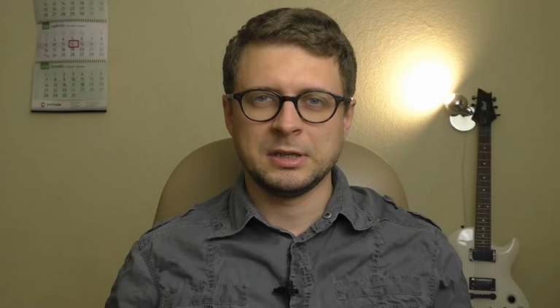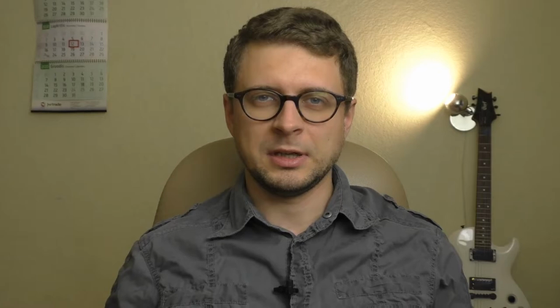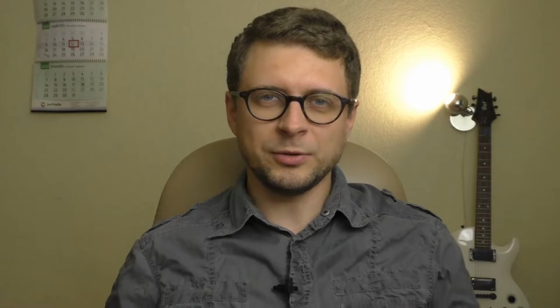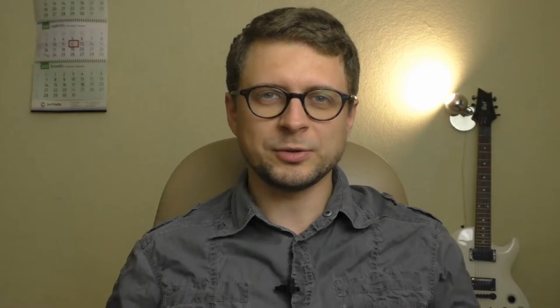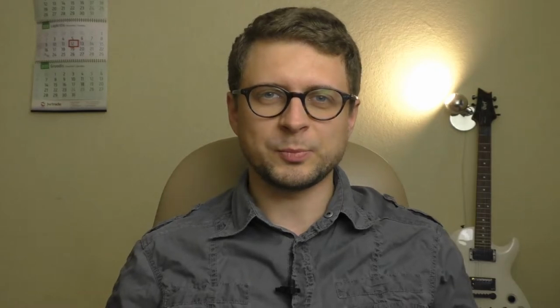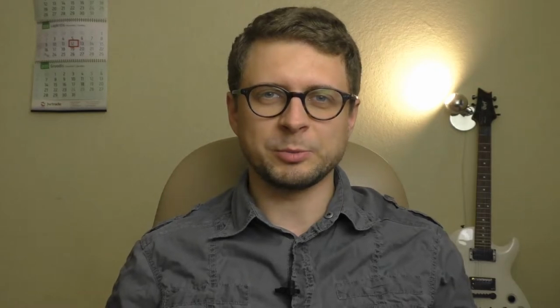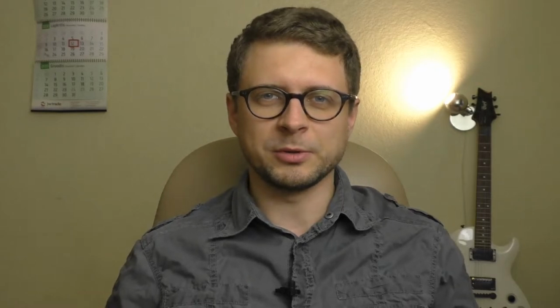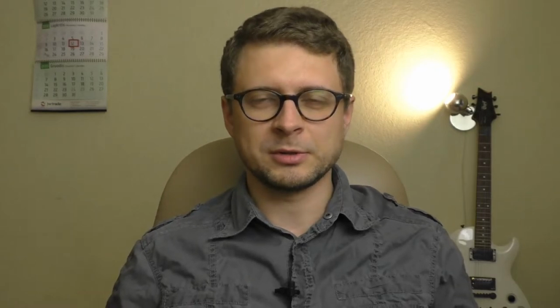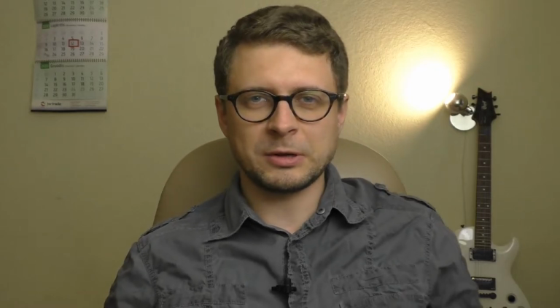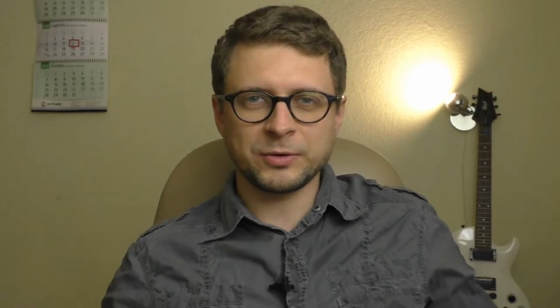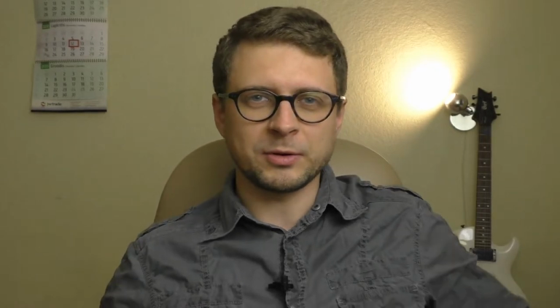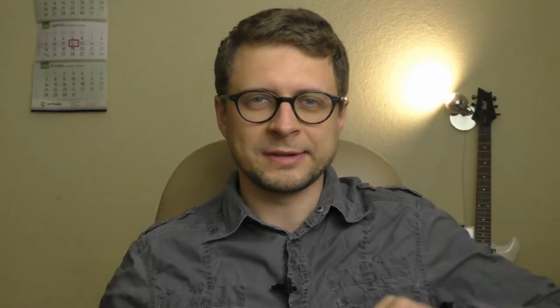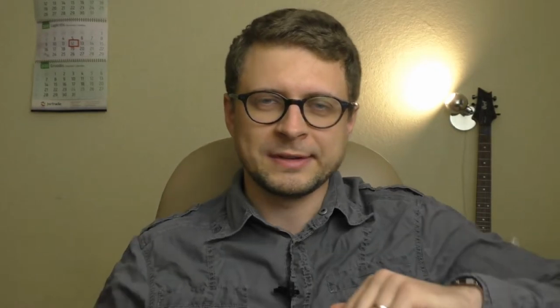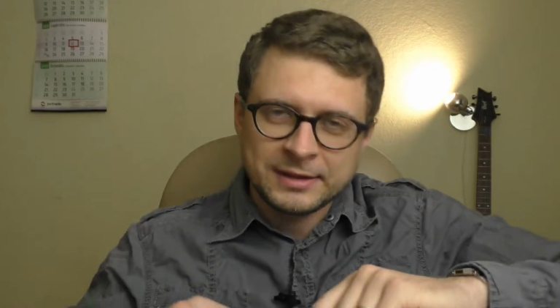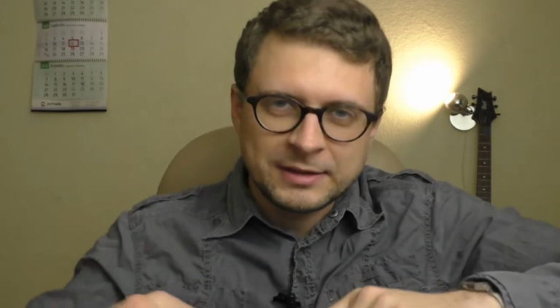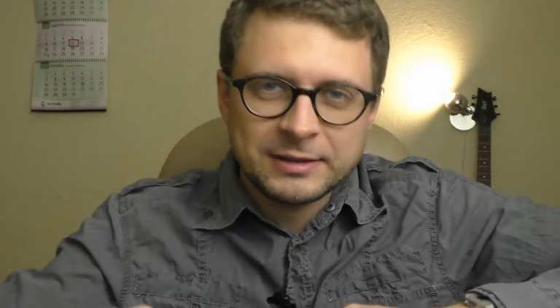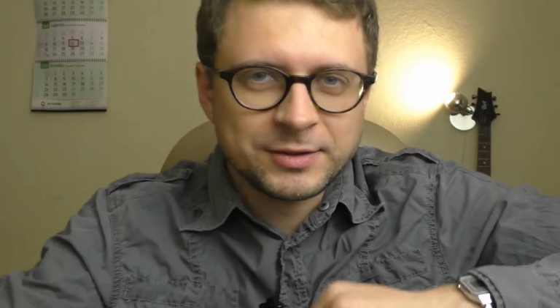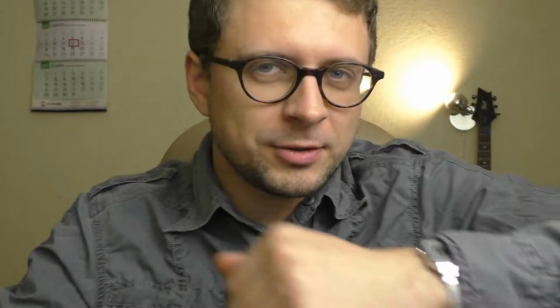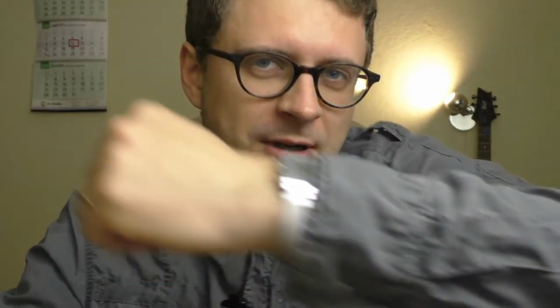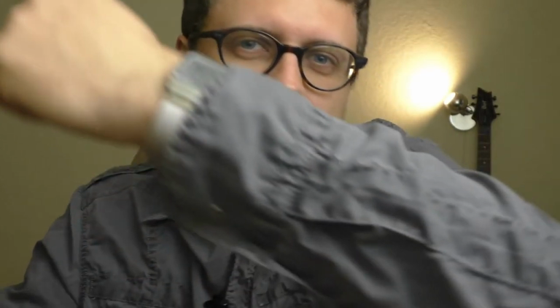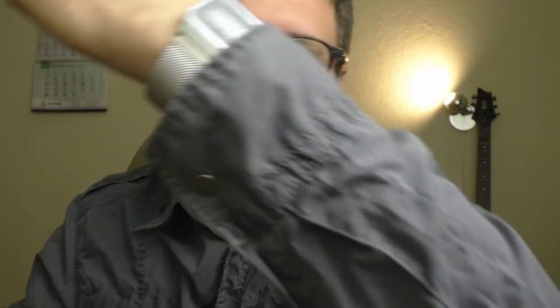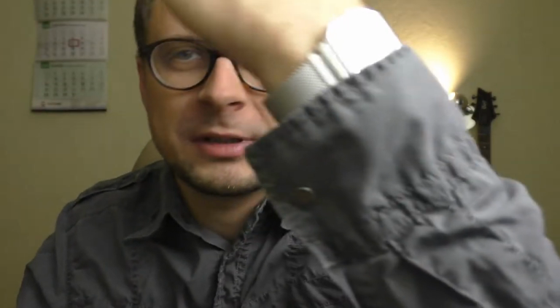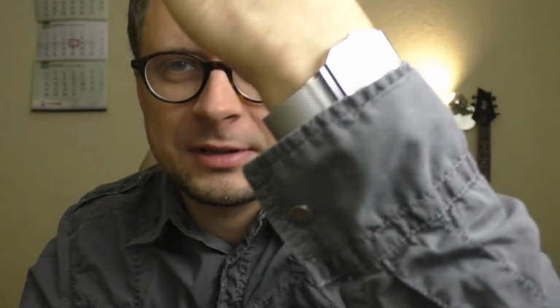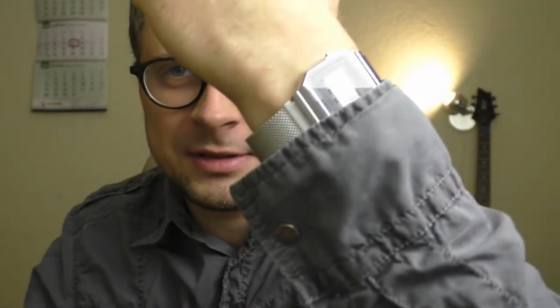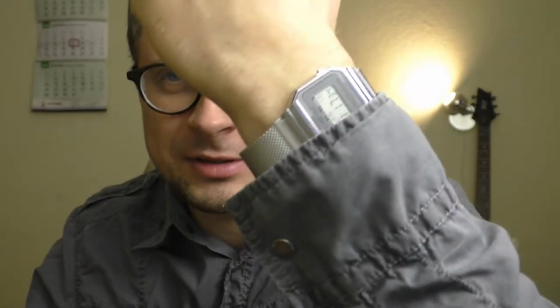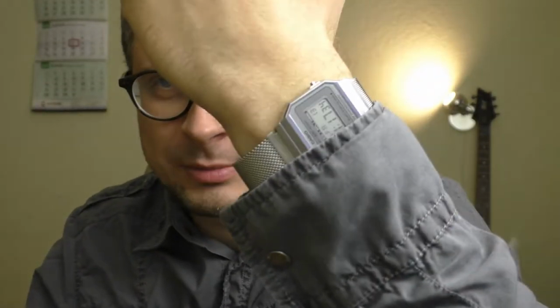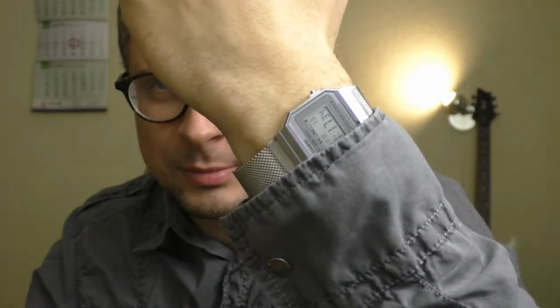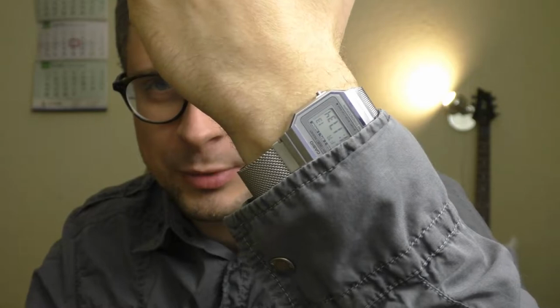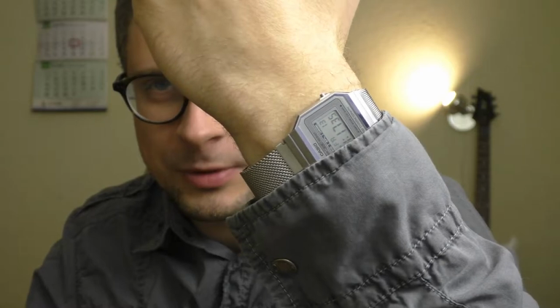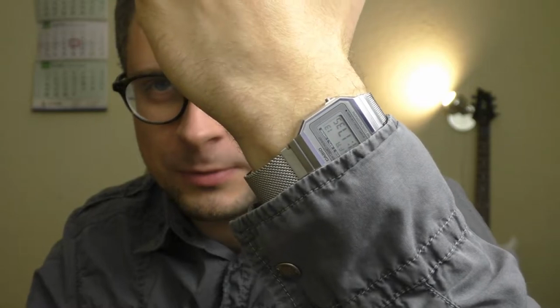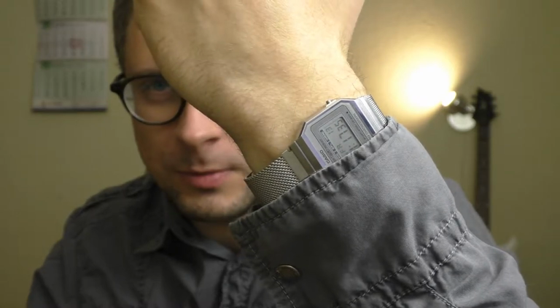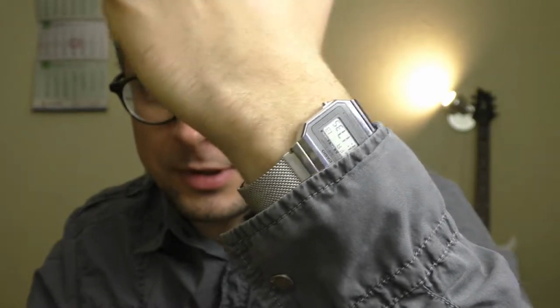Hello YouTube people, how are you doing? Let's talk about this beautiful watch.